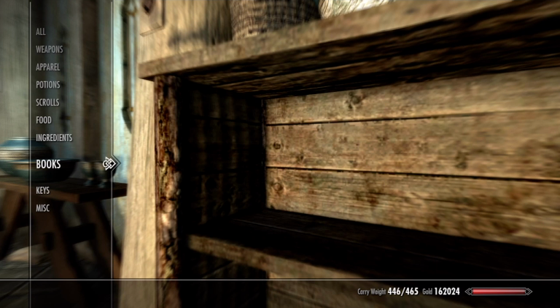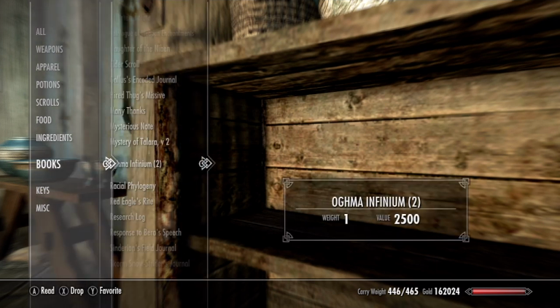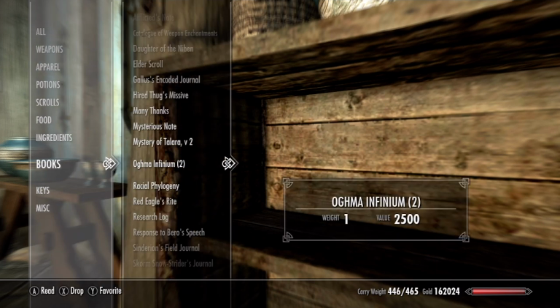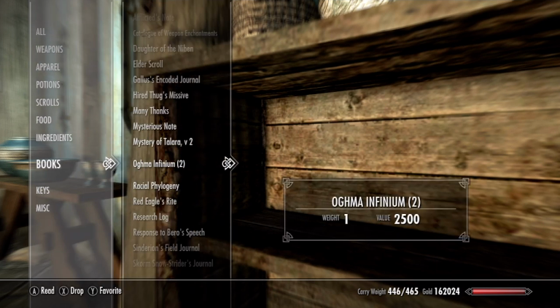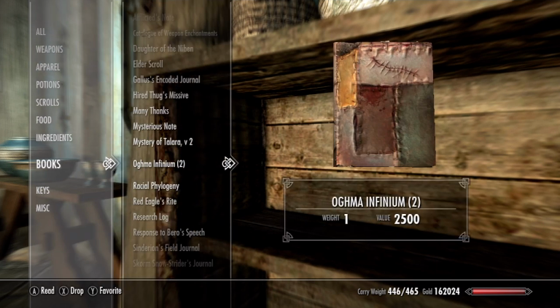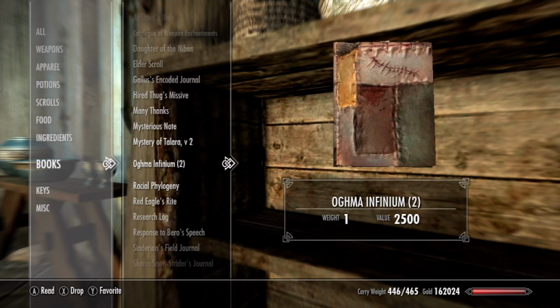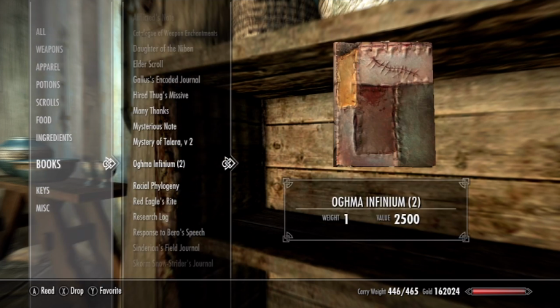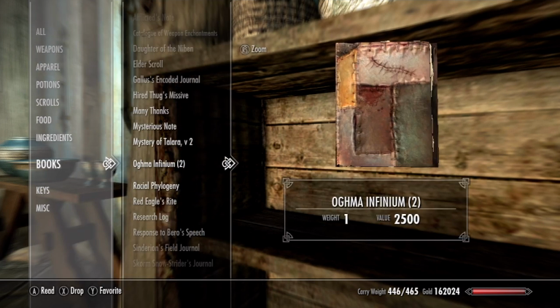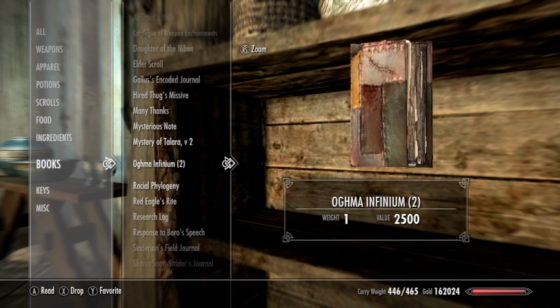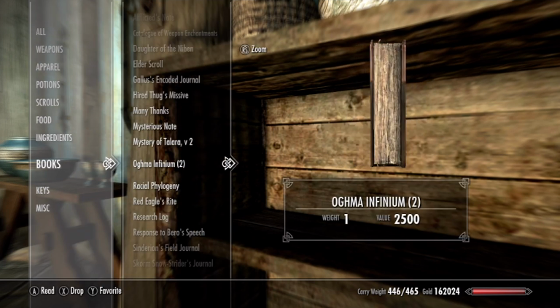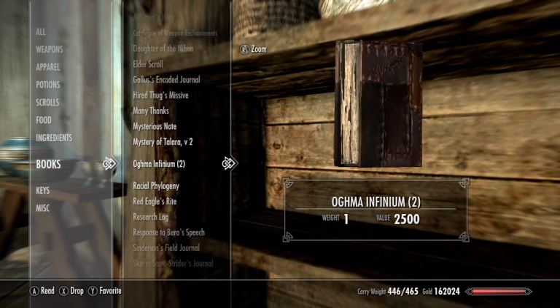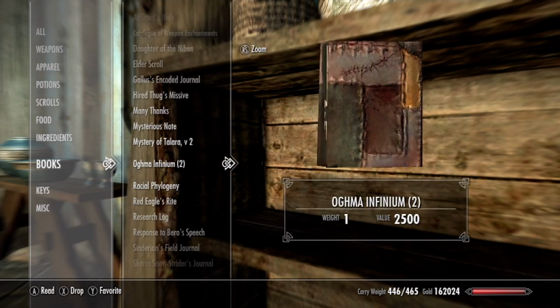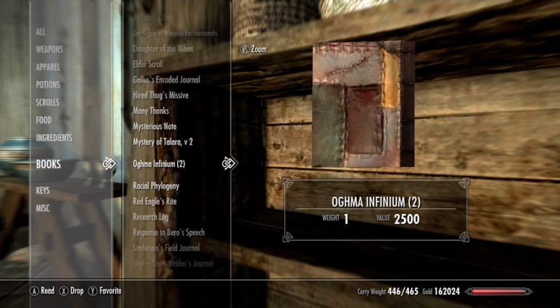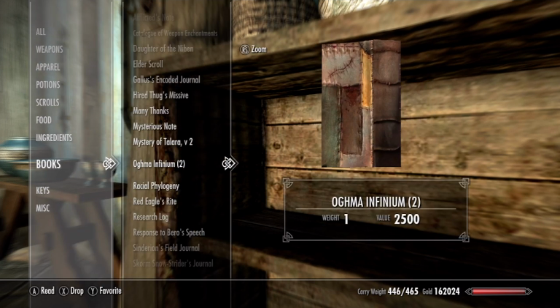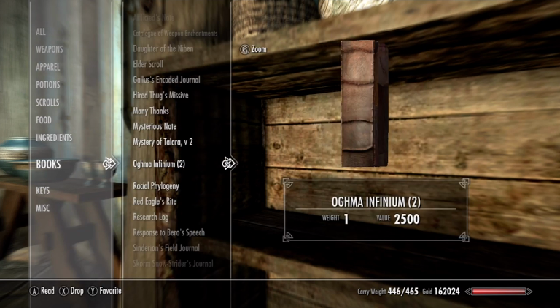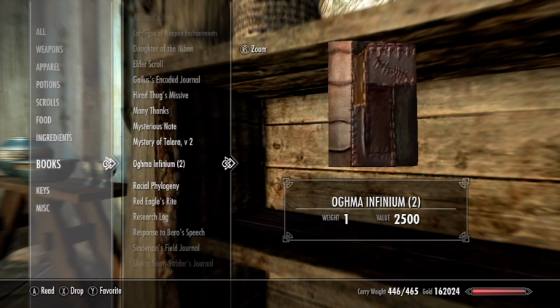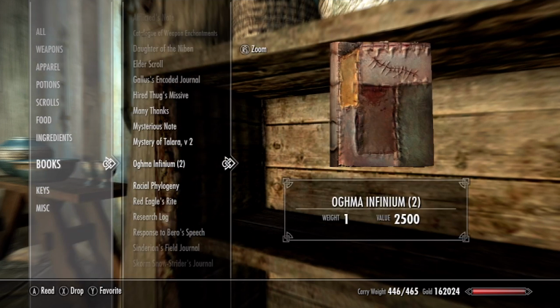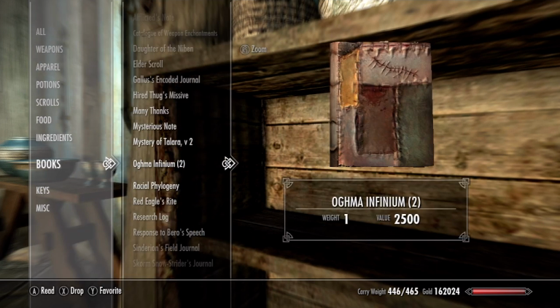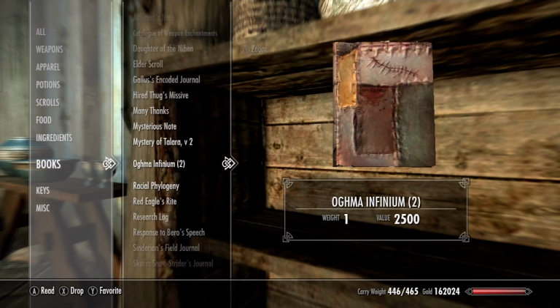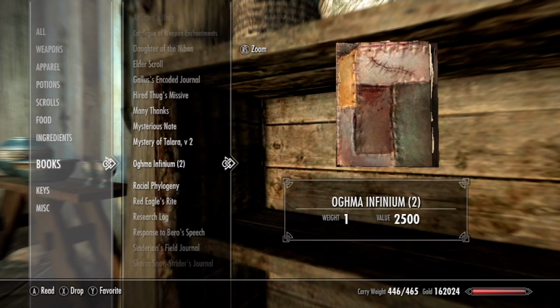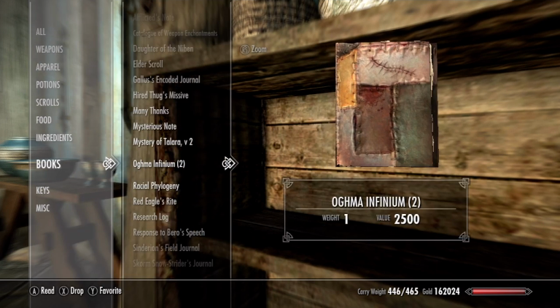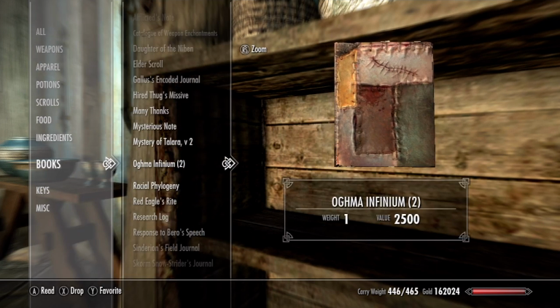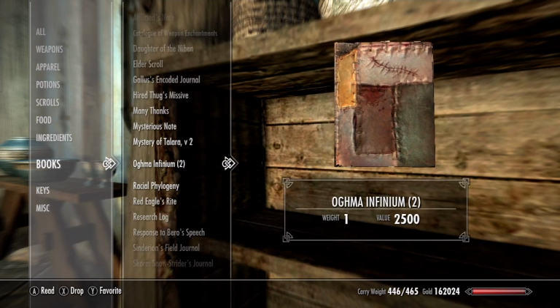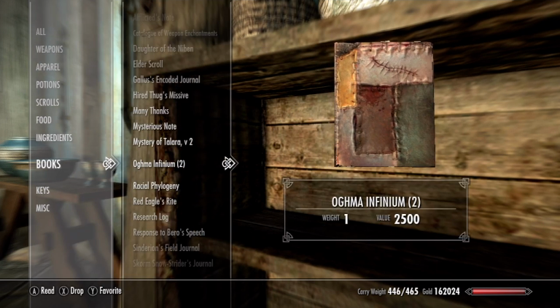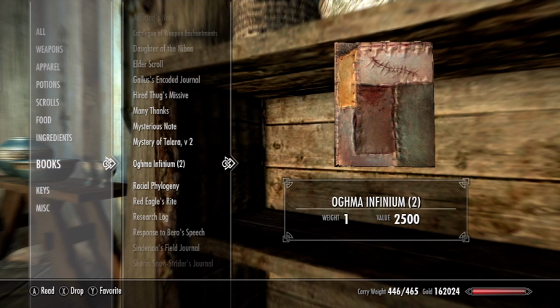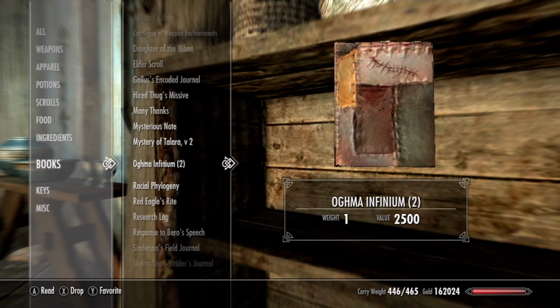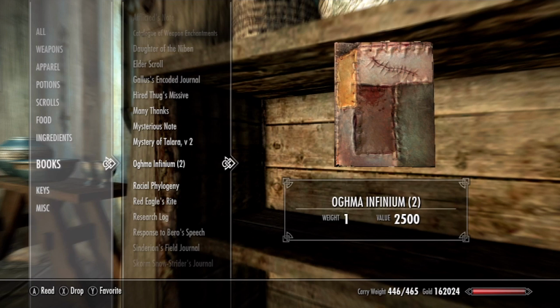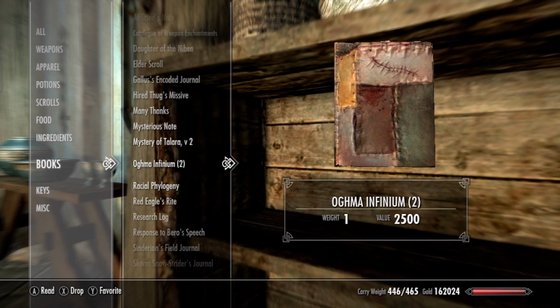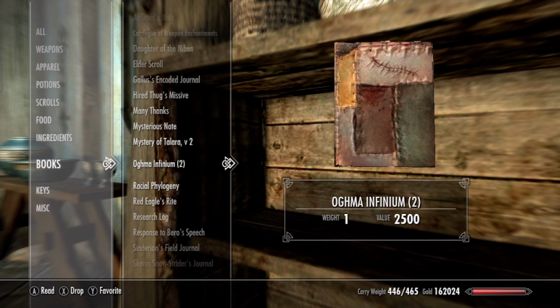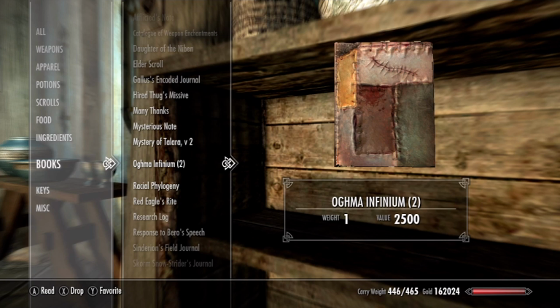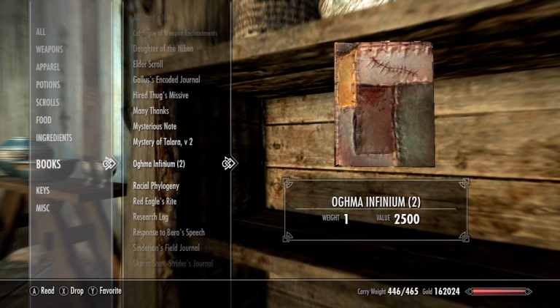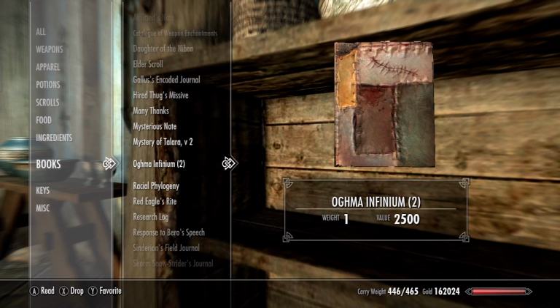Keep doing this until you reach the amount of Oghma Infiniums you want. Now you can either go sell them or use them.